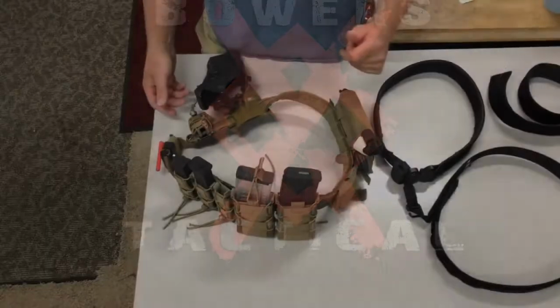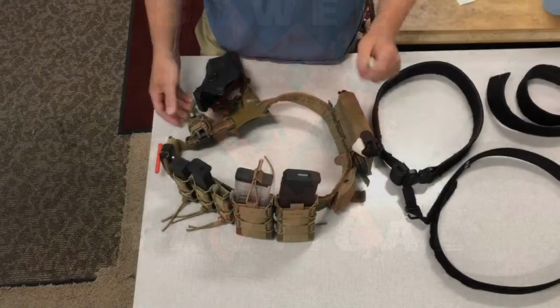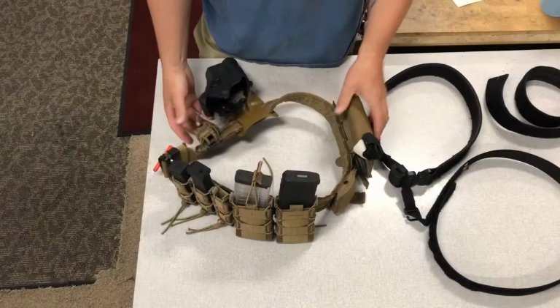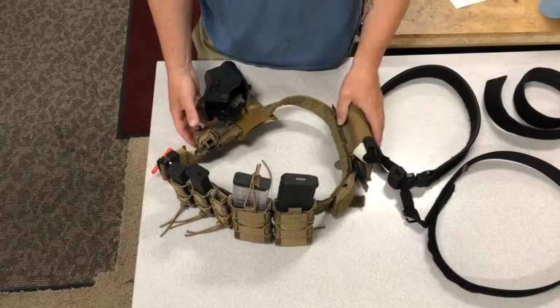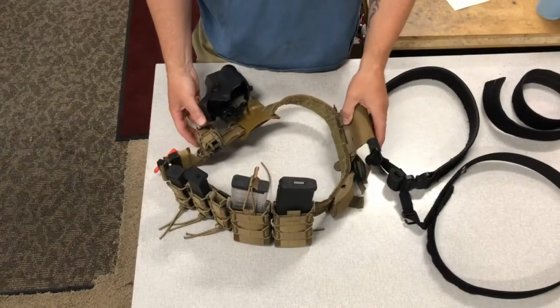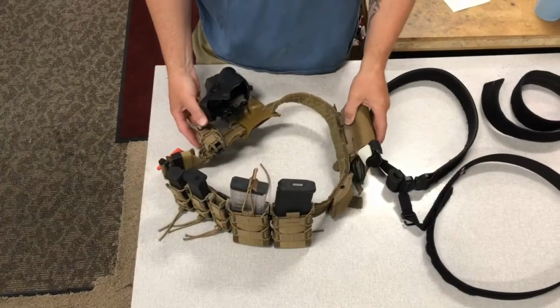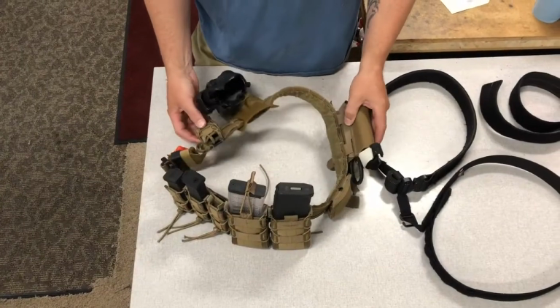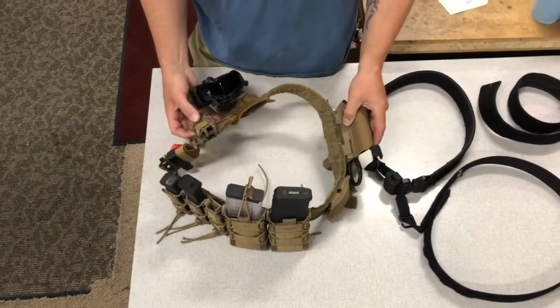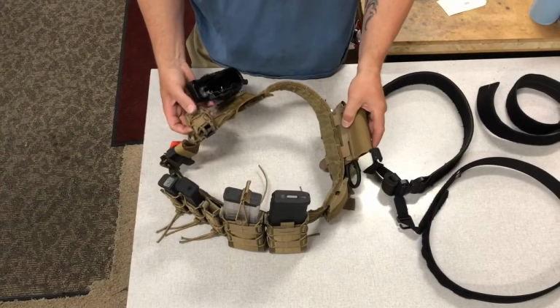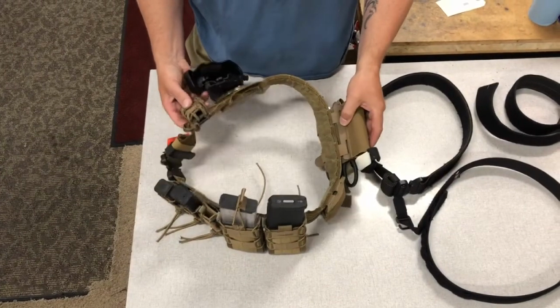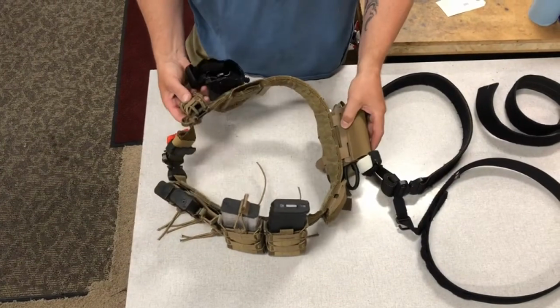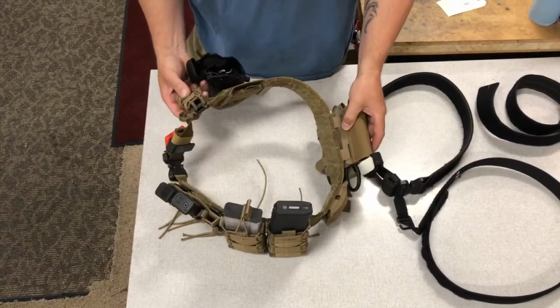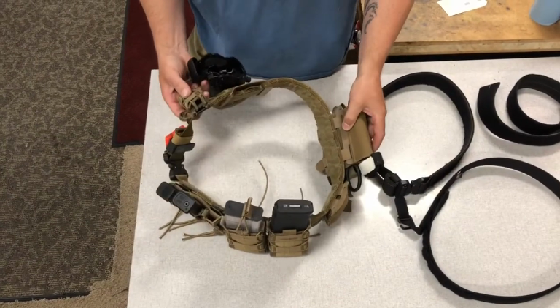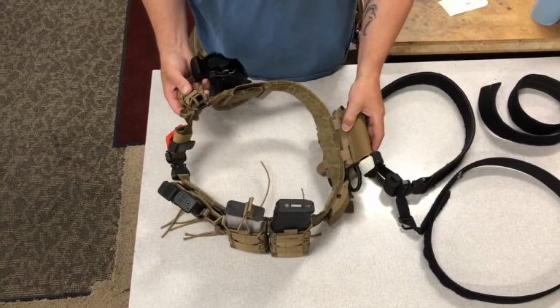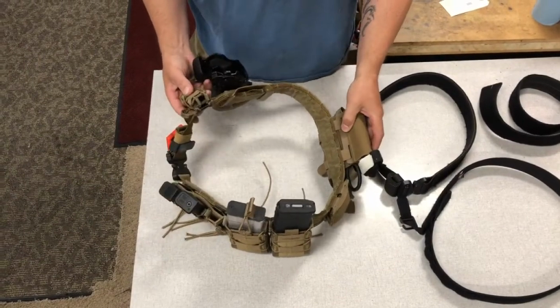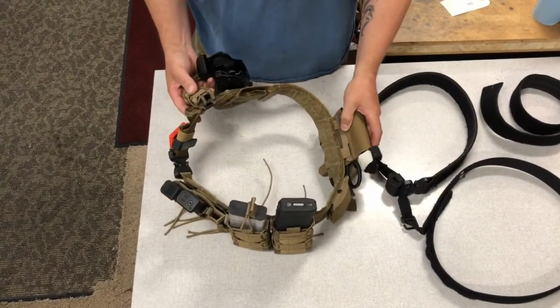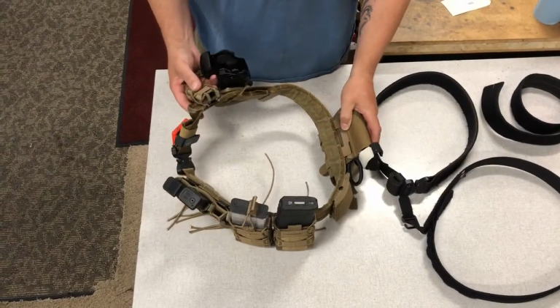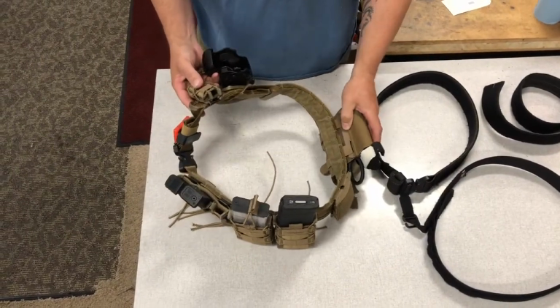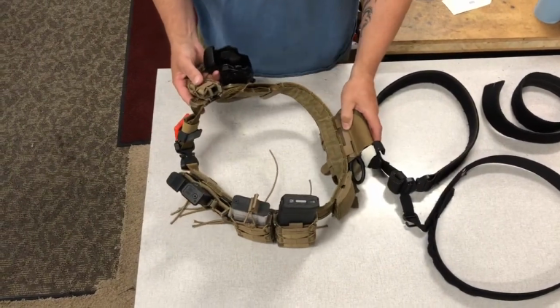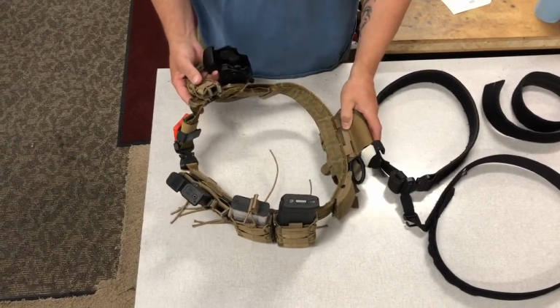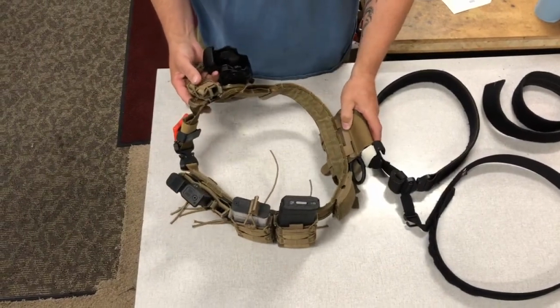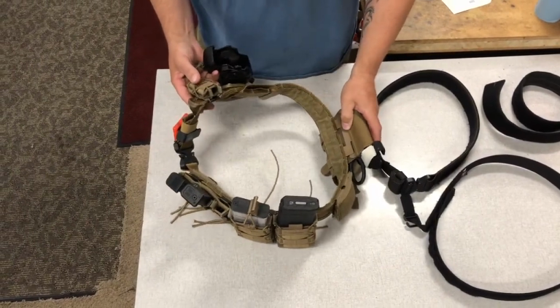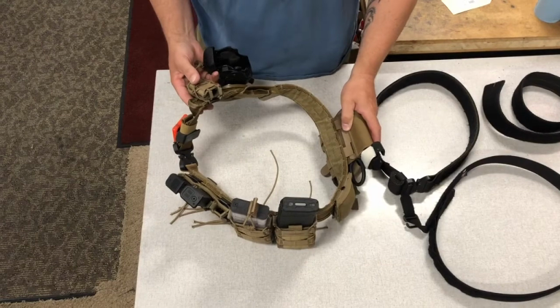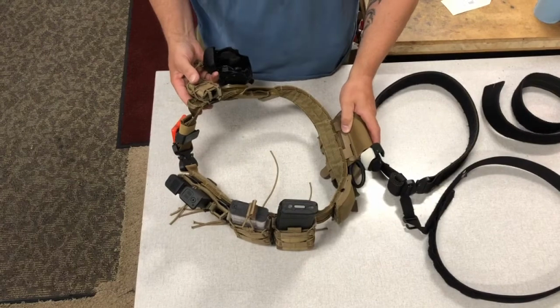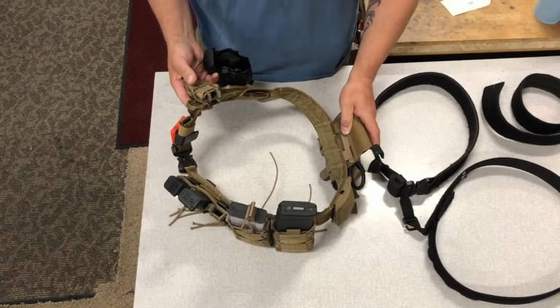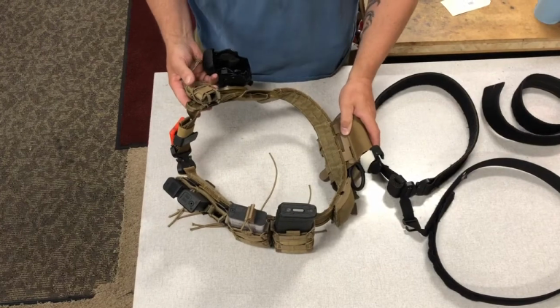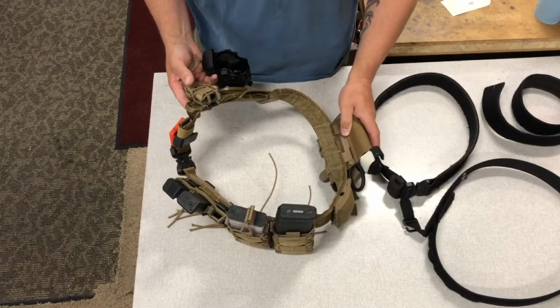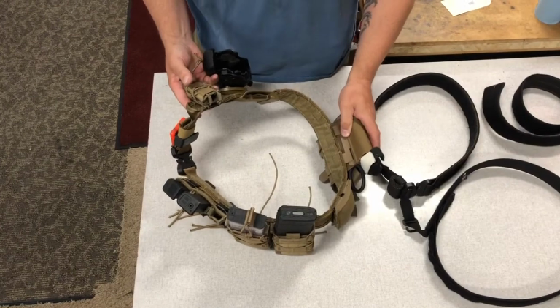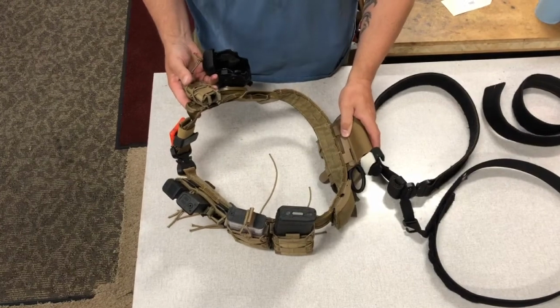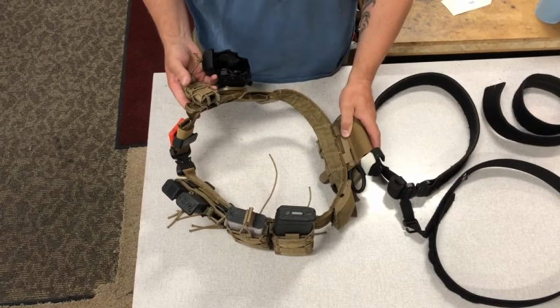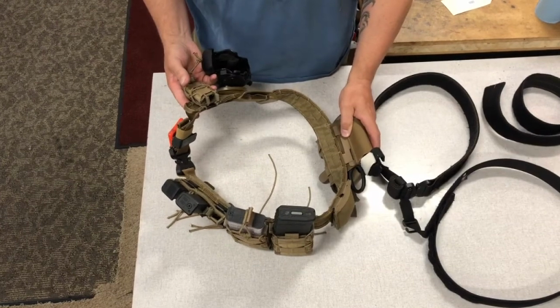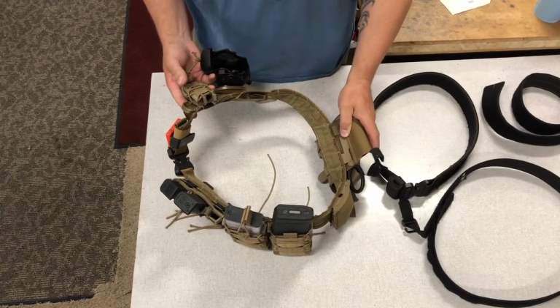This is the TacPak modular belt system. It's fairly new — a new product that we're carrying here at Bowers.